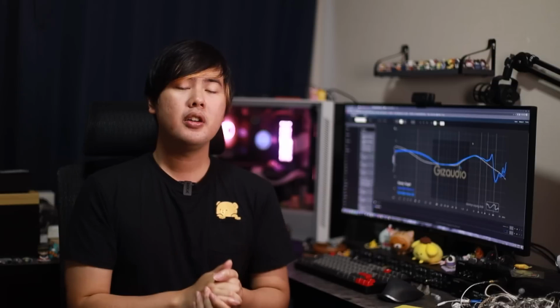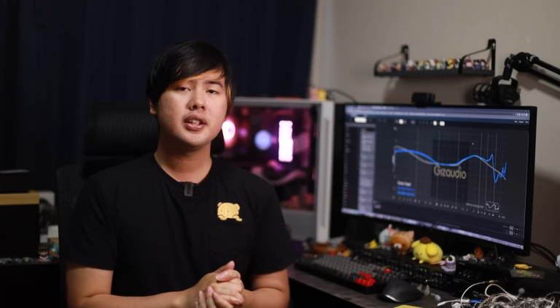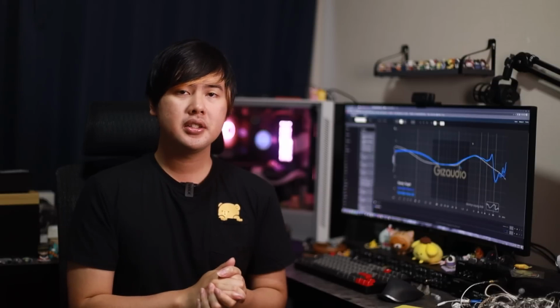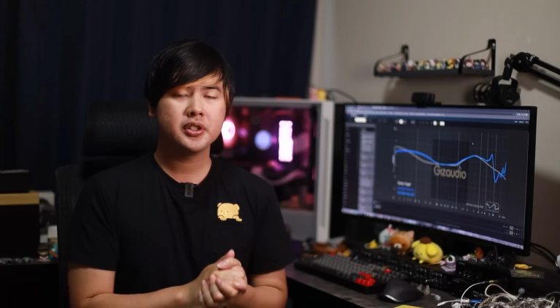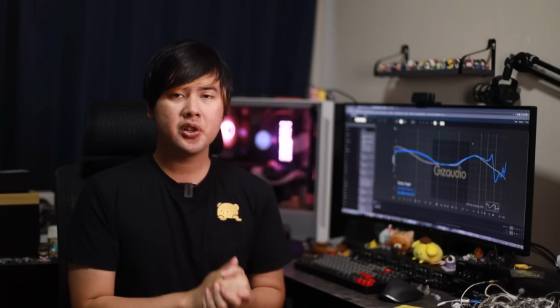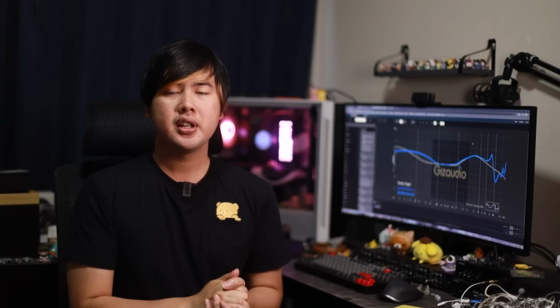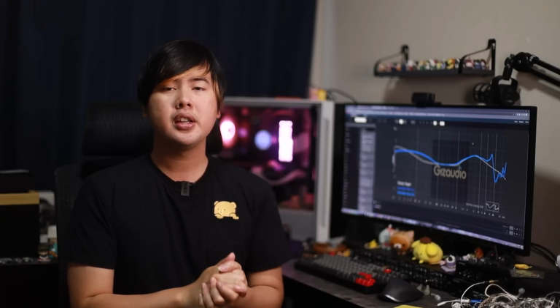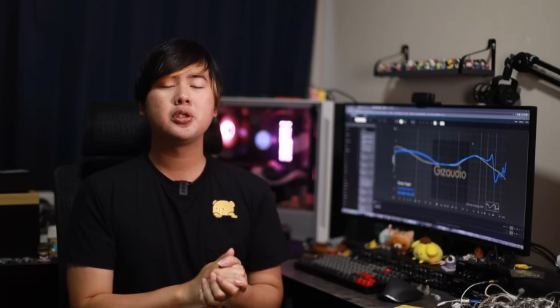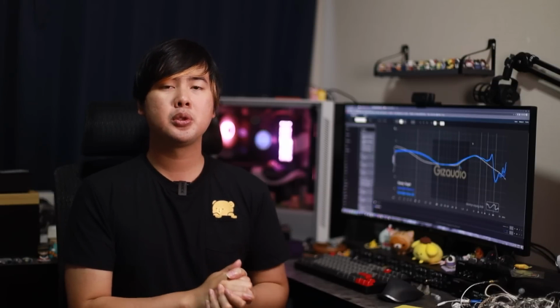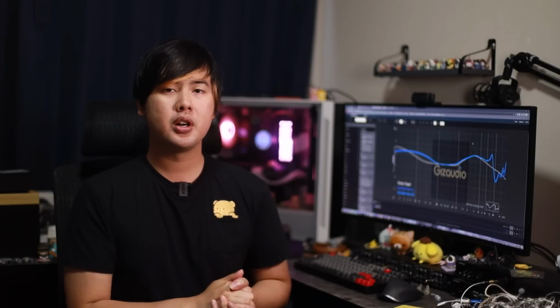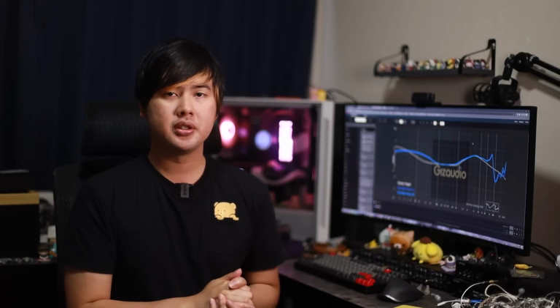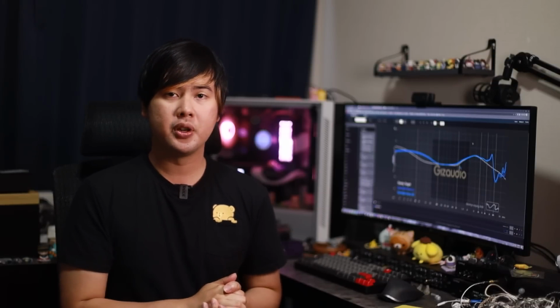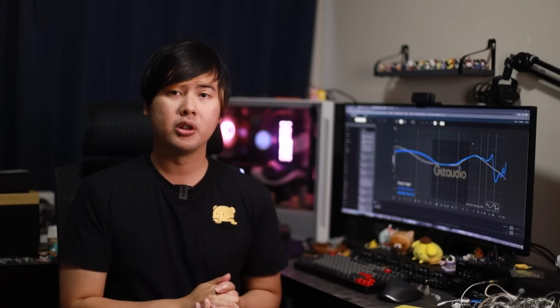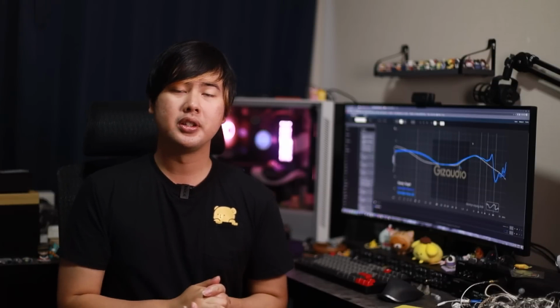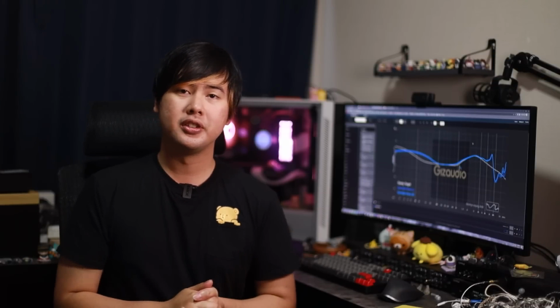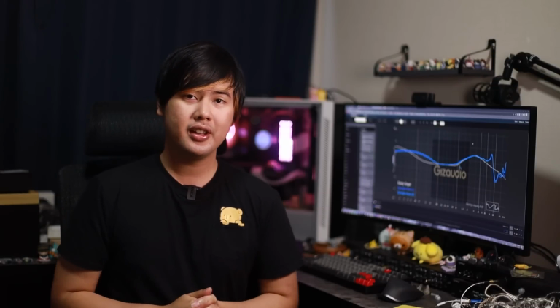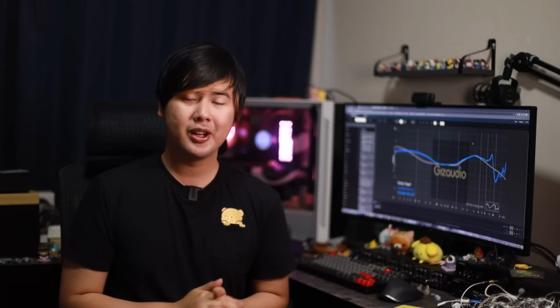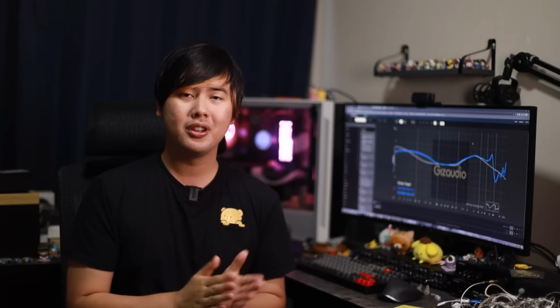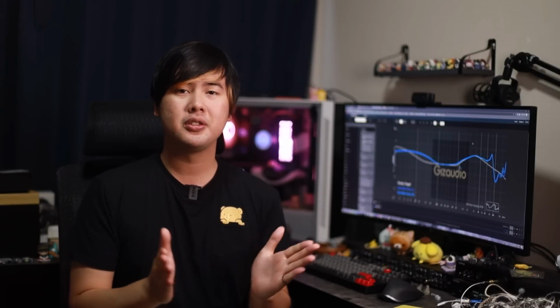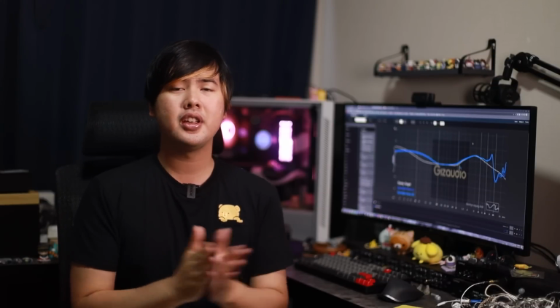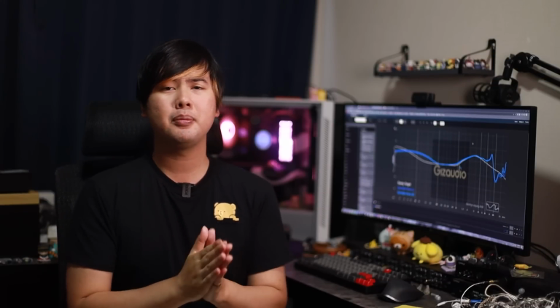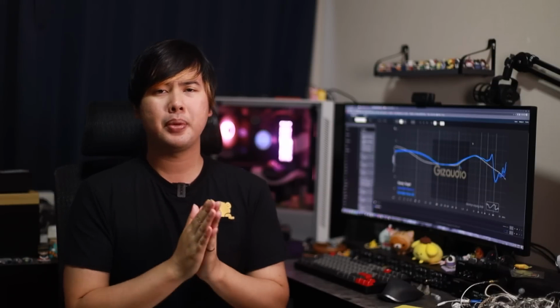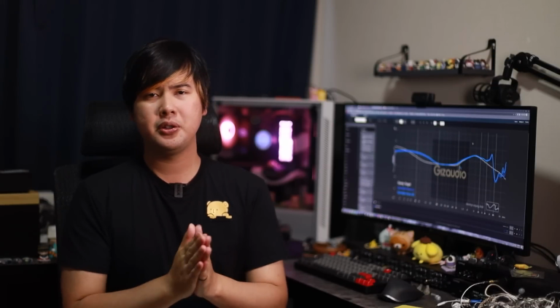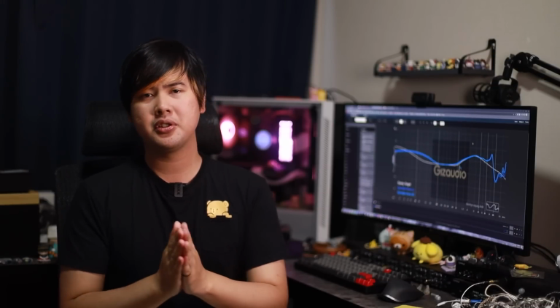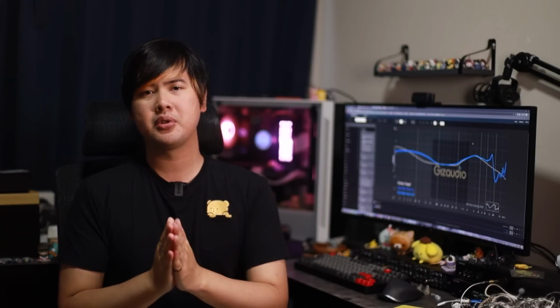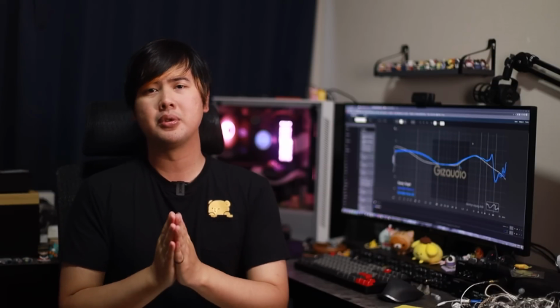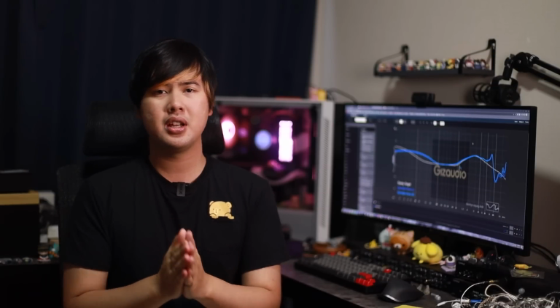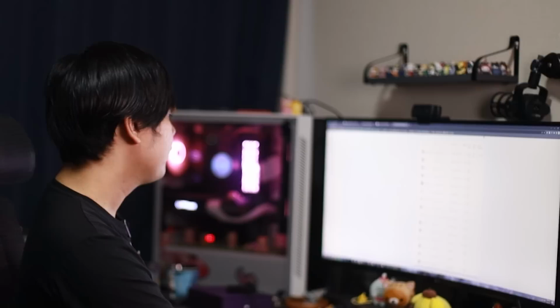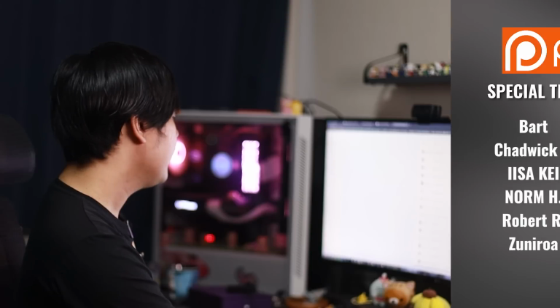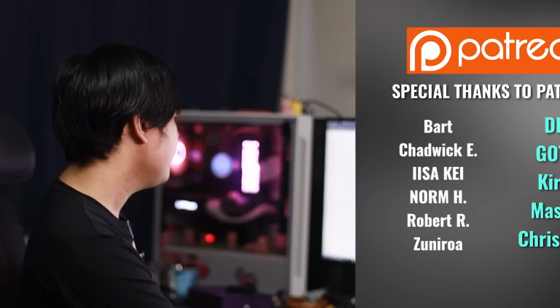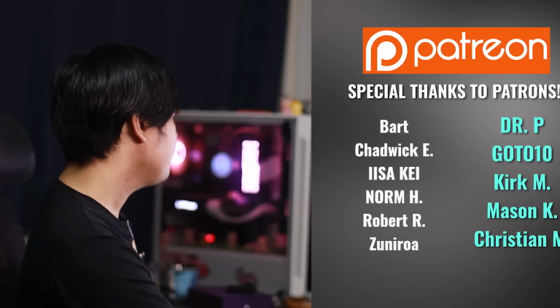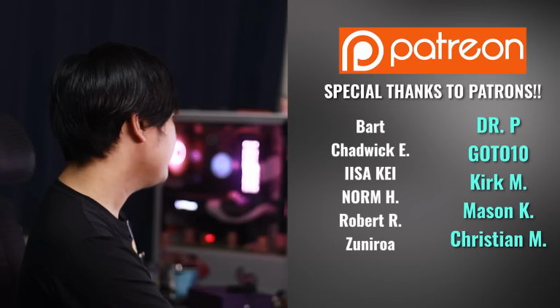That's it for this video today. Thank you so much for watching all the way to the end. I'd like to thank my Patreon subscribers for supporting the channel. If you want to support the channel yourself, links to Patreon are down below, and I'll see you in the next video. Peace out.